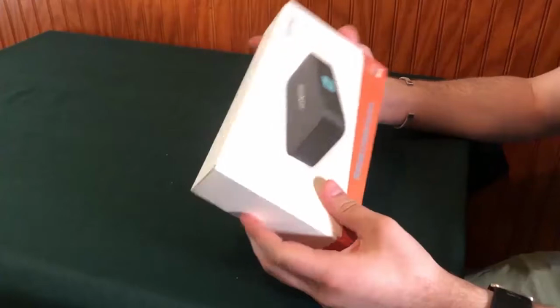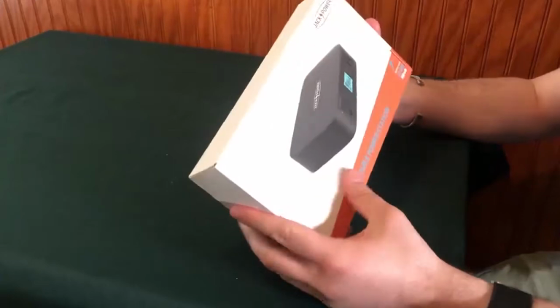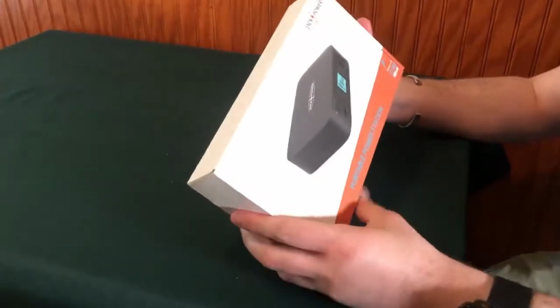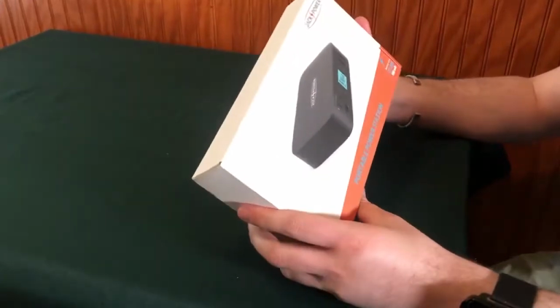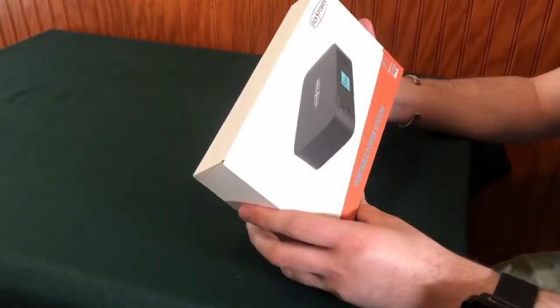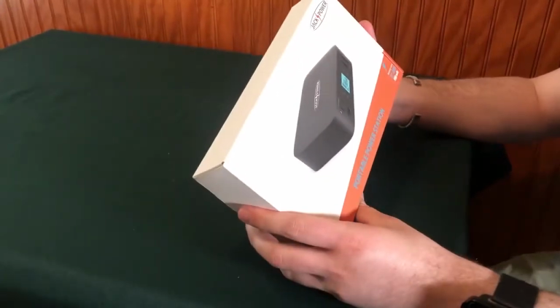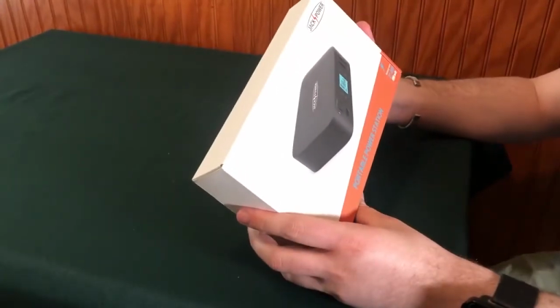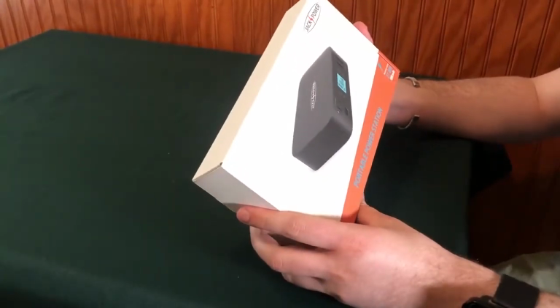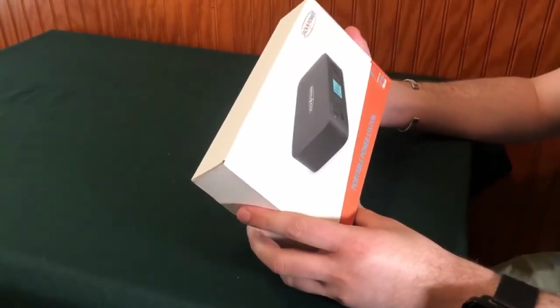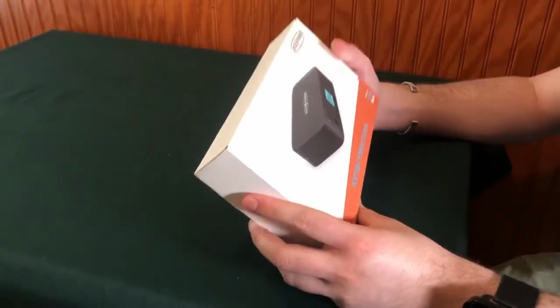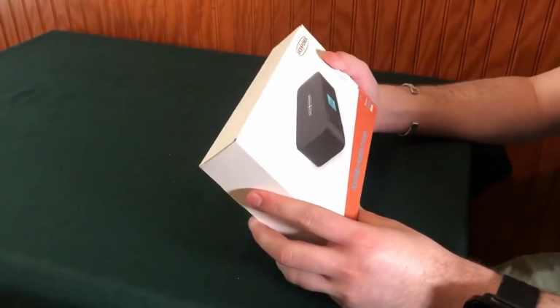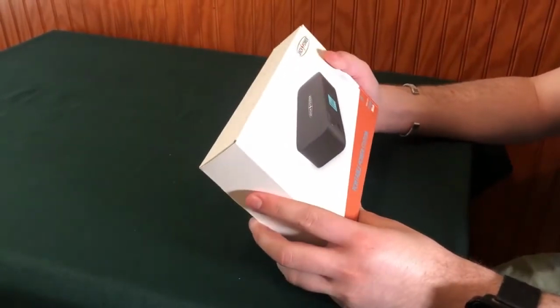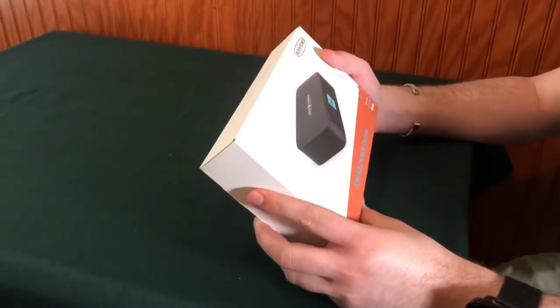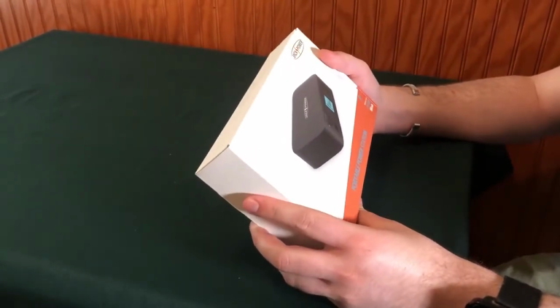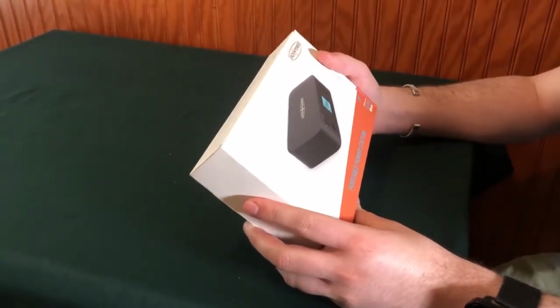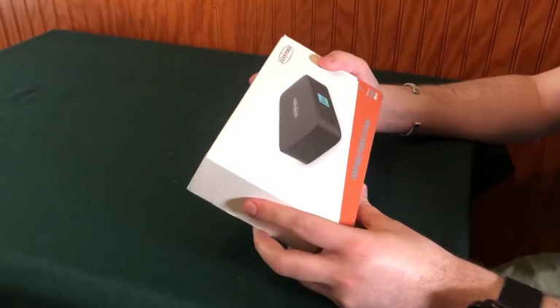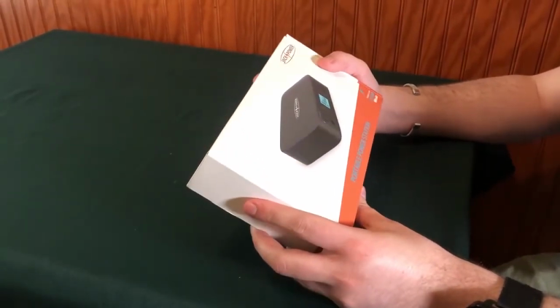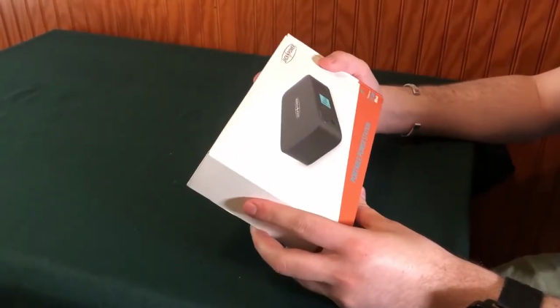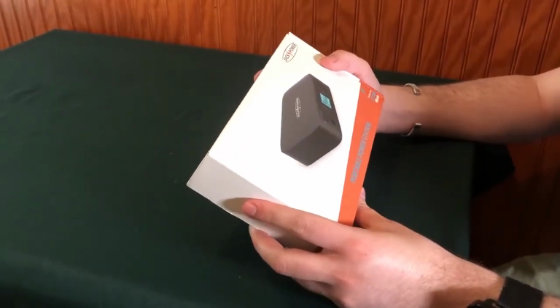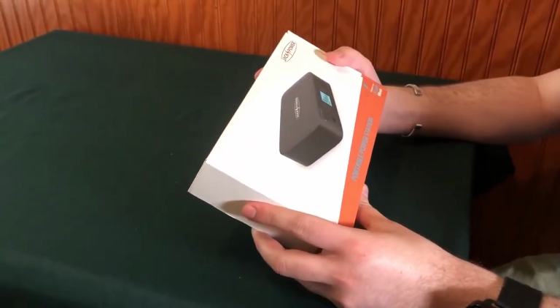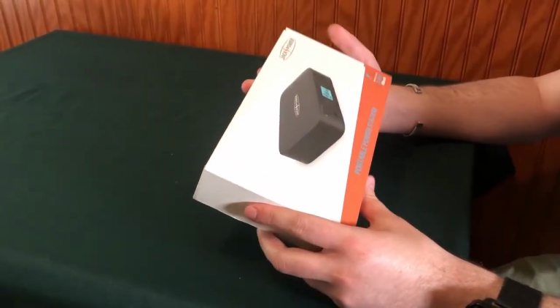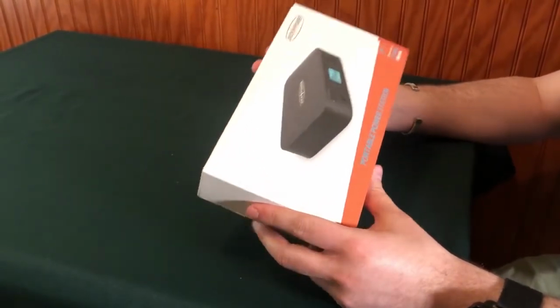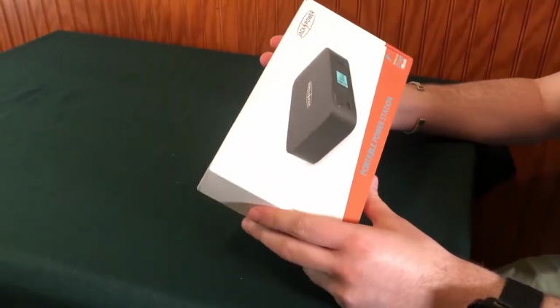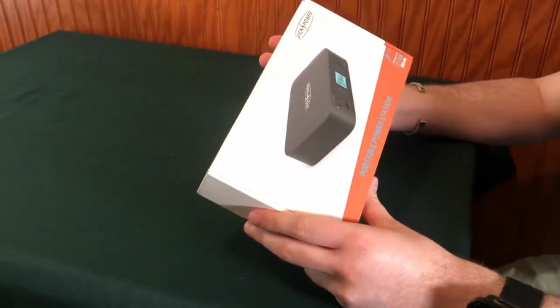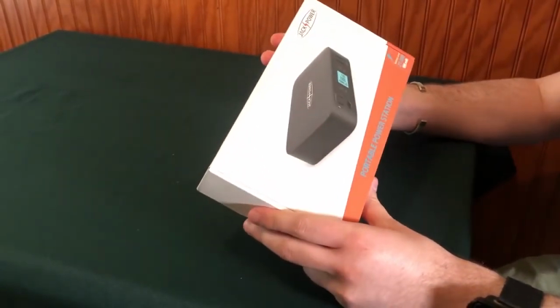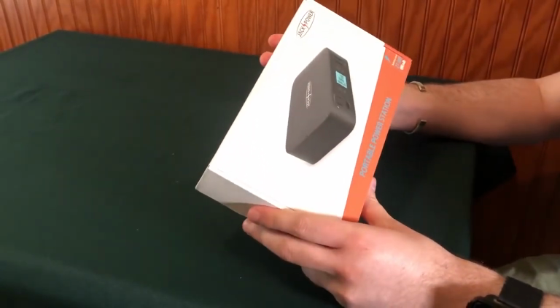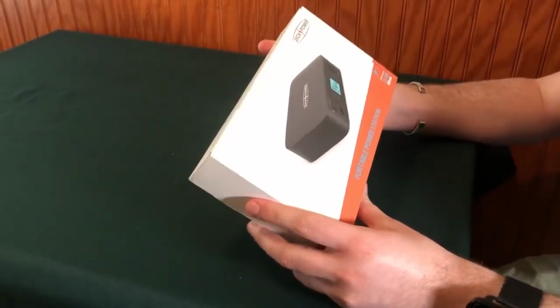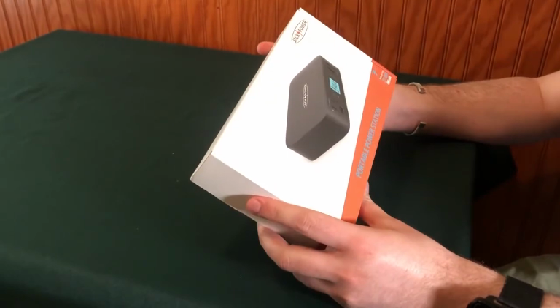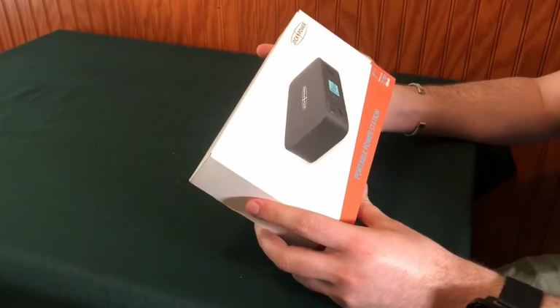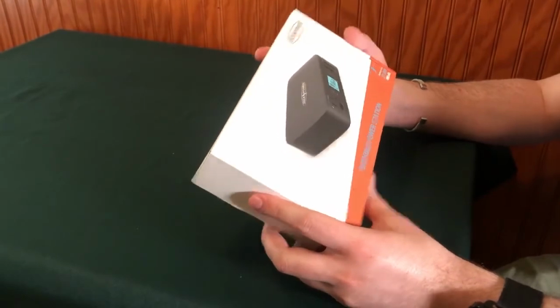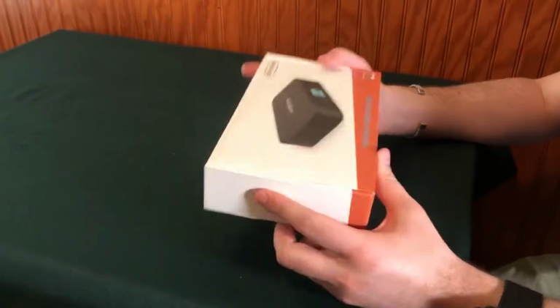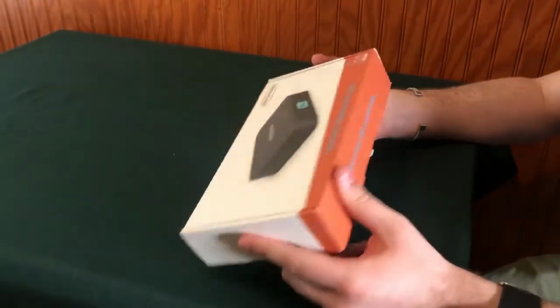We're here with the Jack Power Portable Power Station. We're going to take it fresh out of the box.